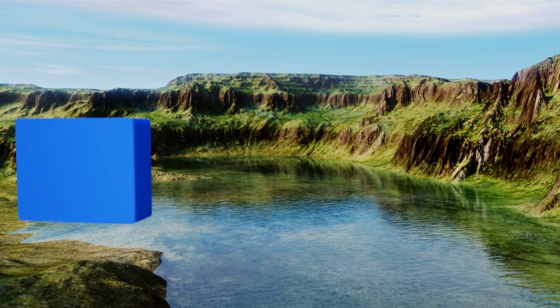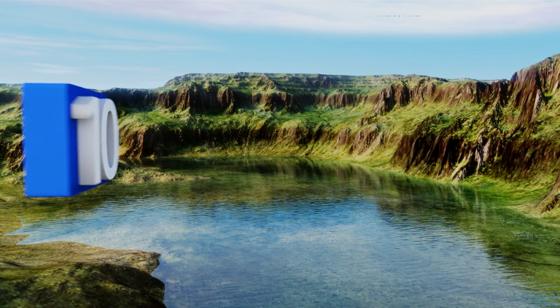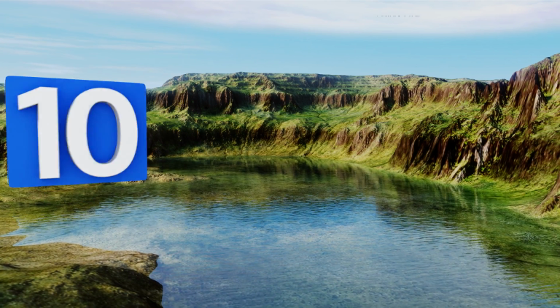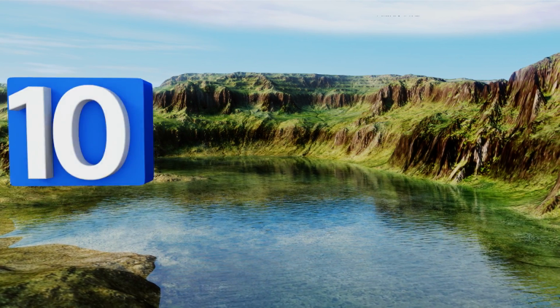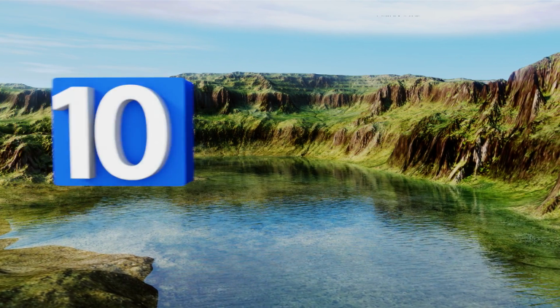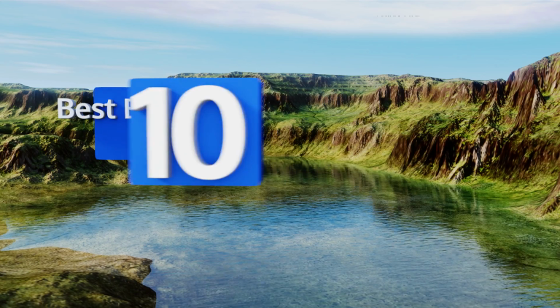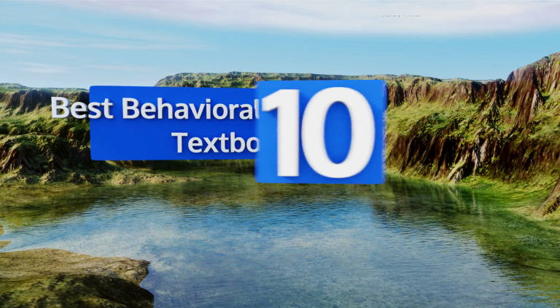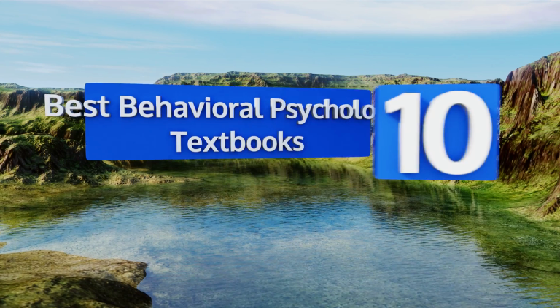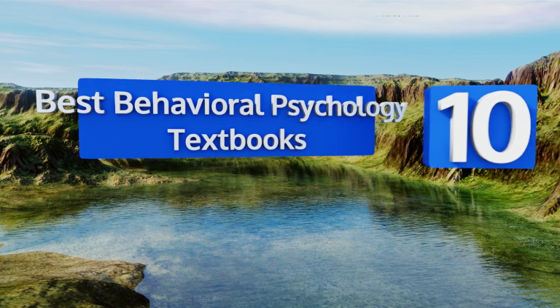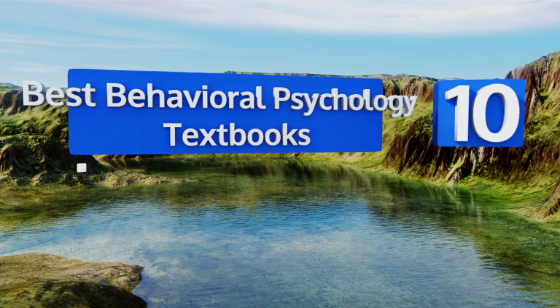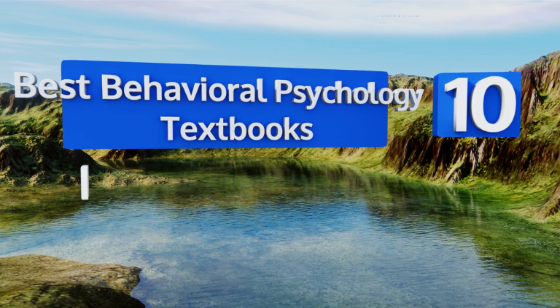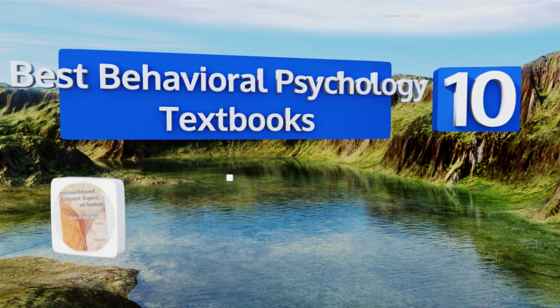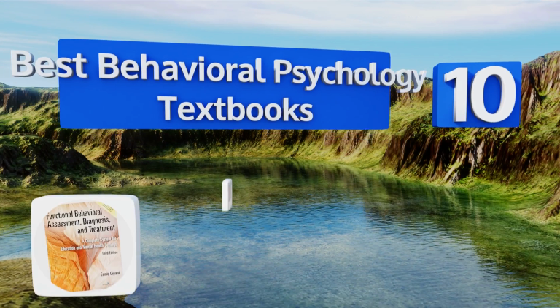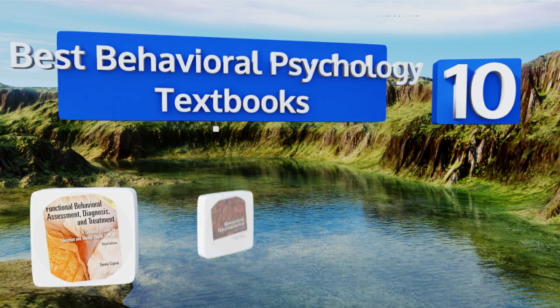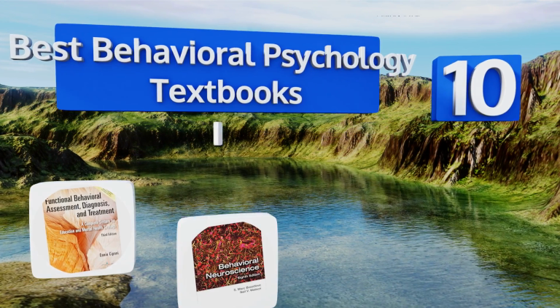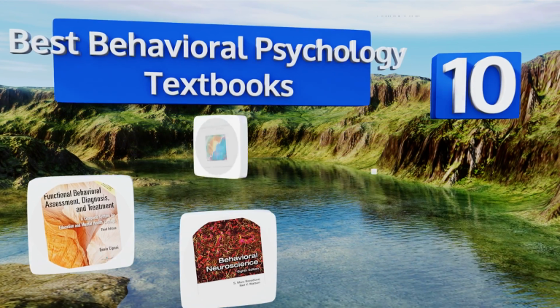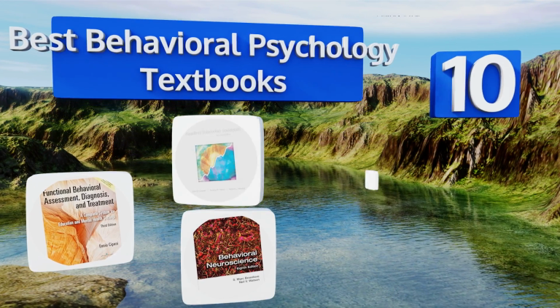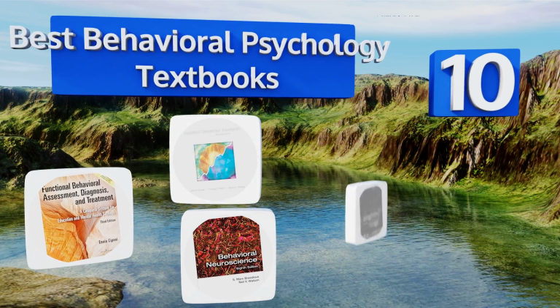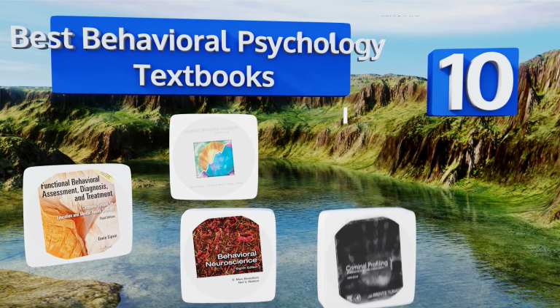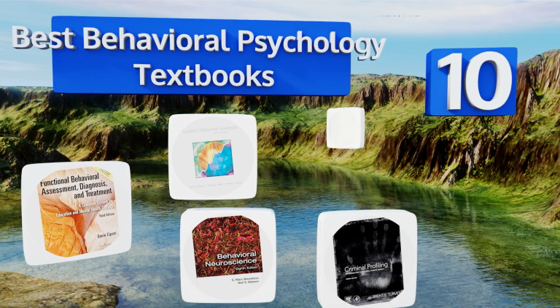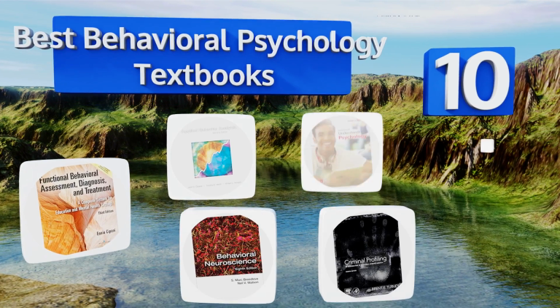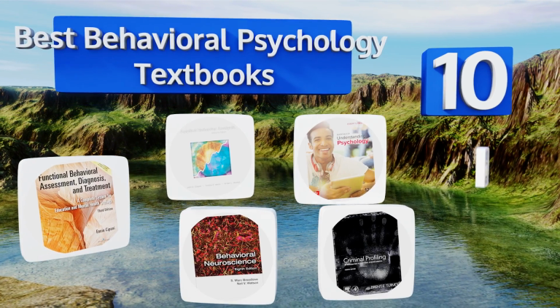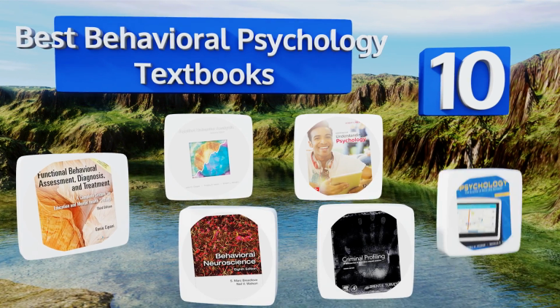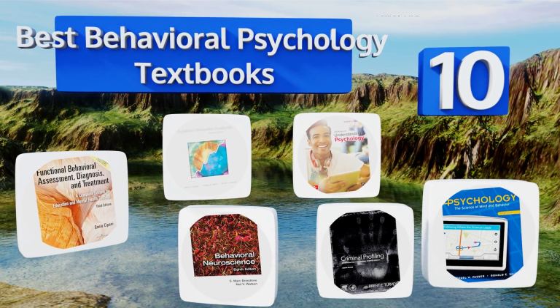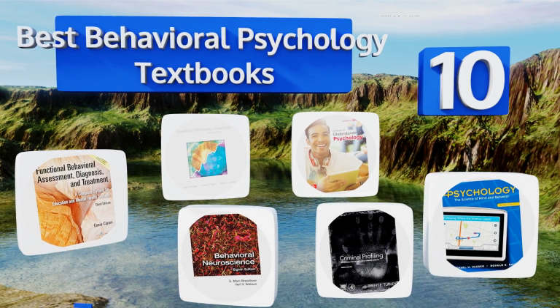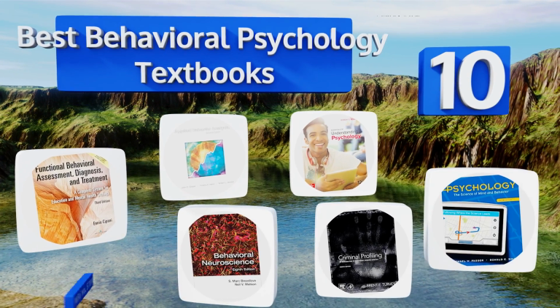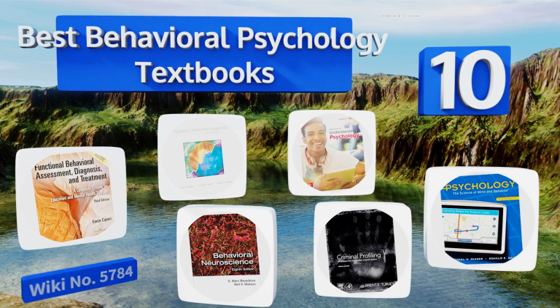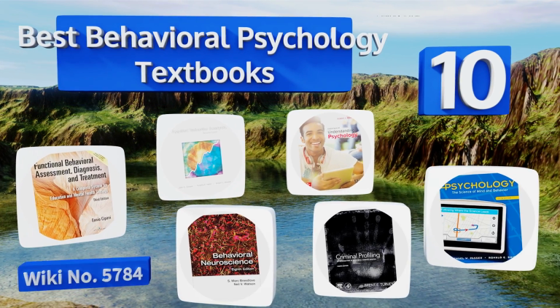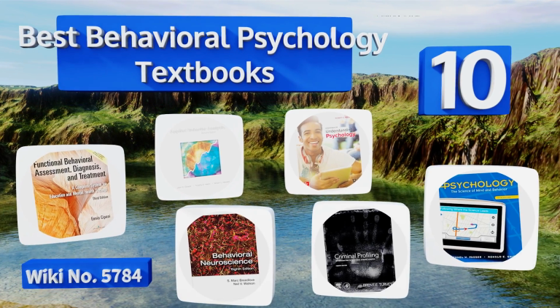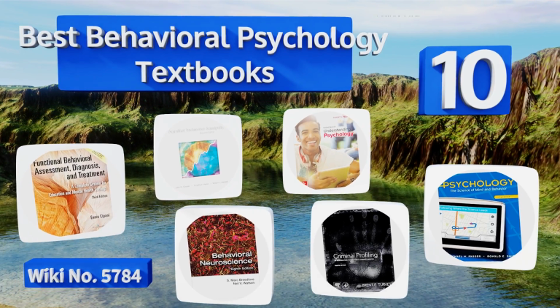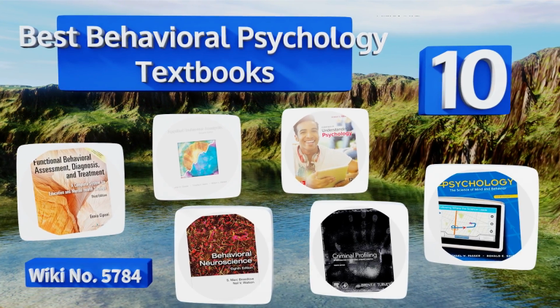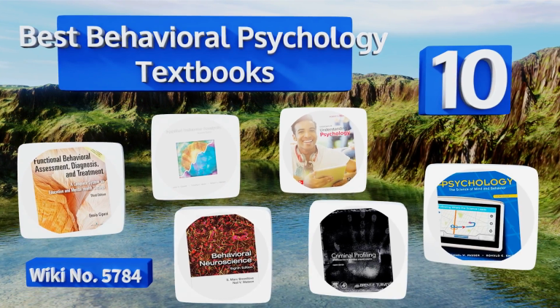EasyVid presents the 10 best behavioral psychology textbooks. Let's get started with the list.